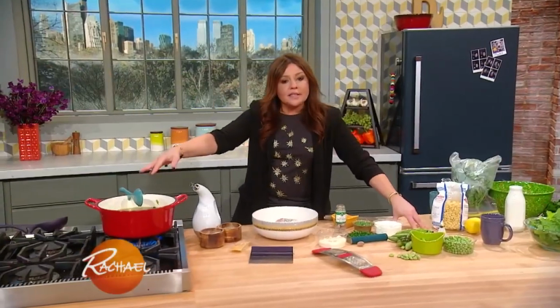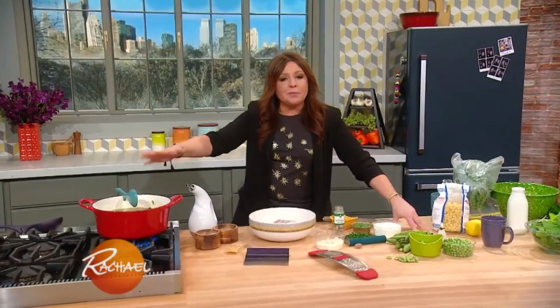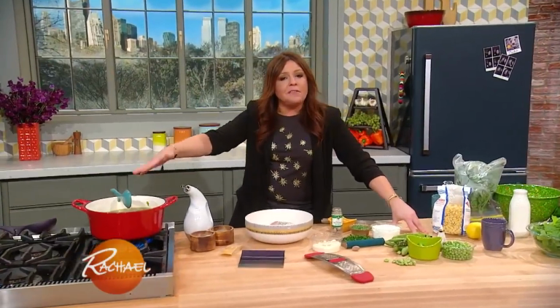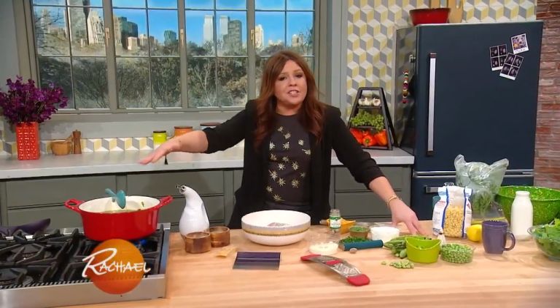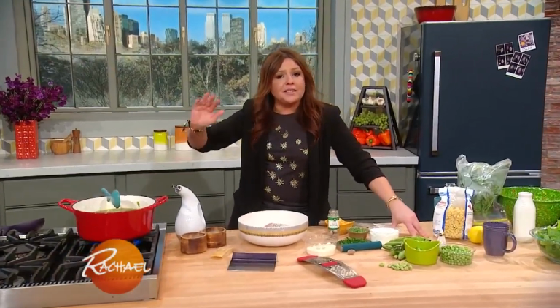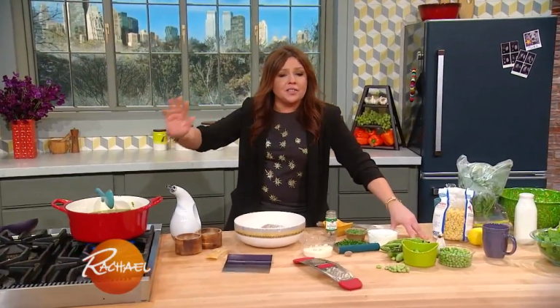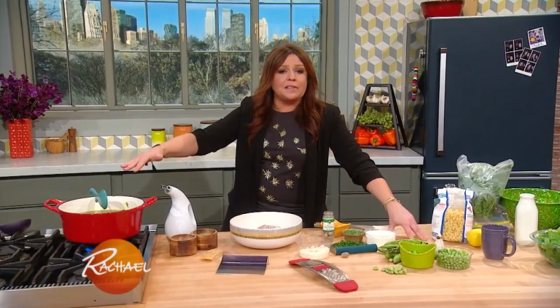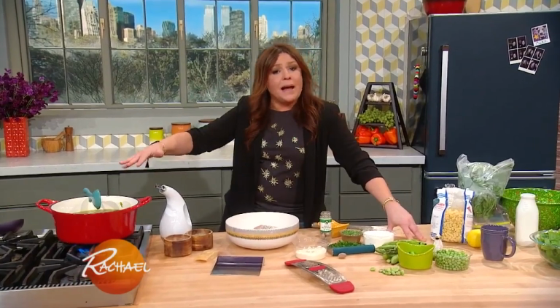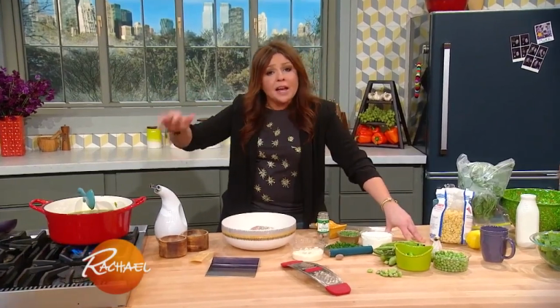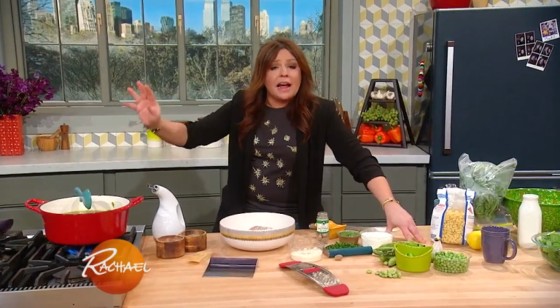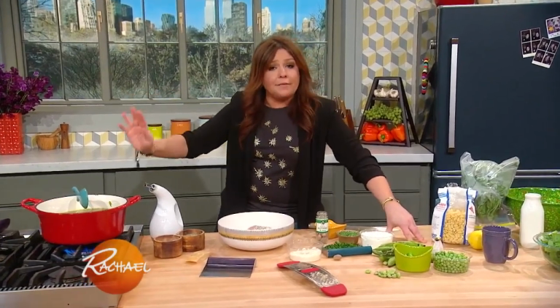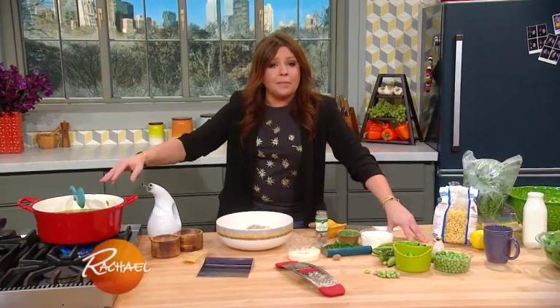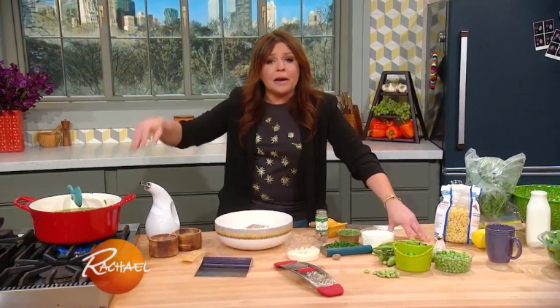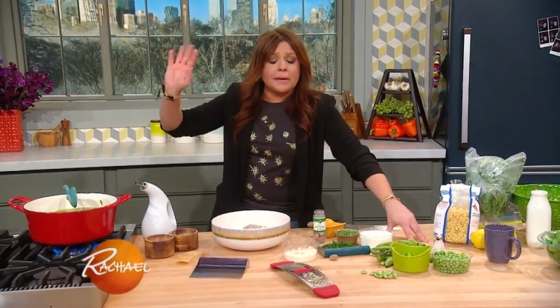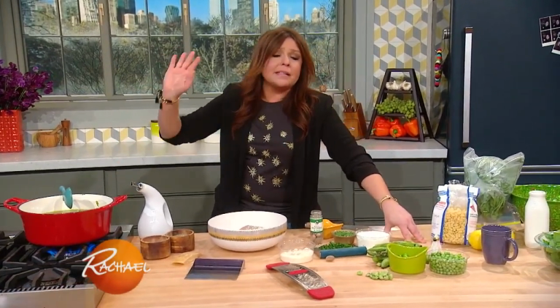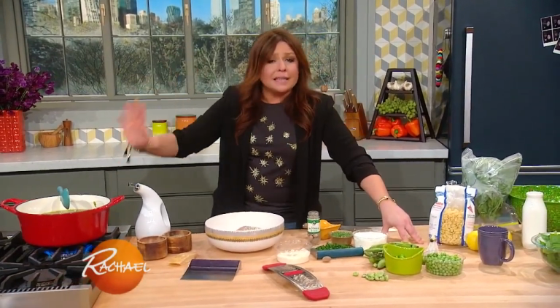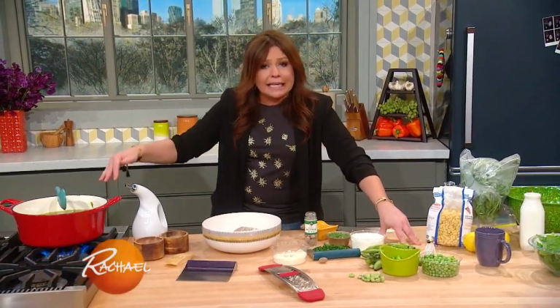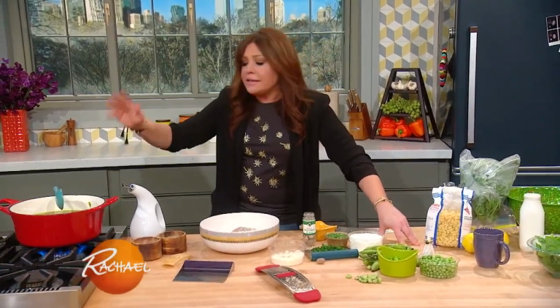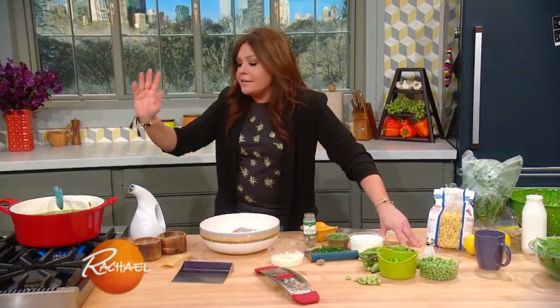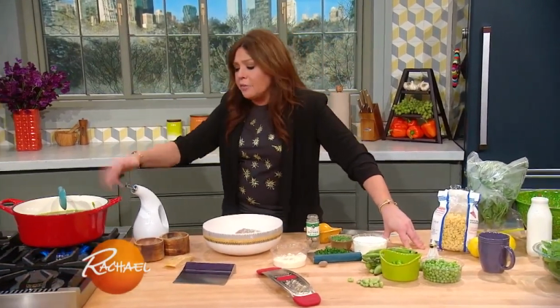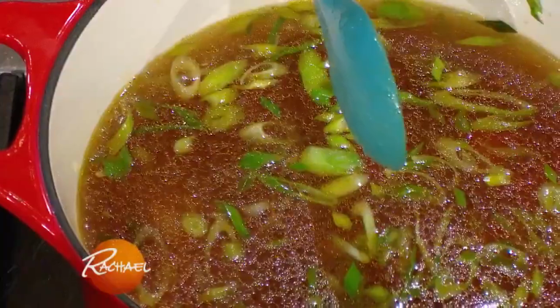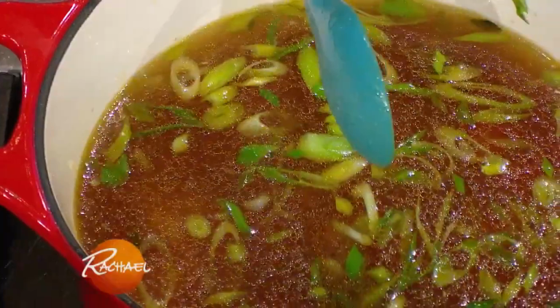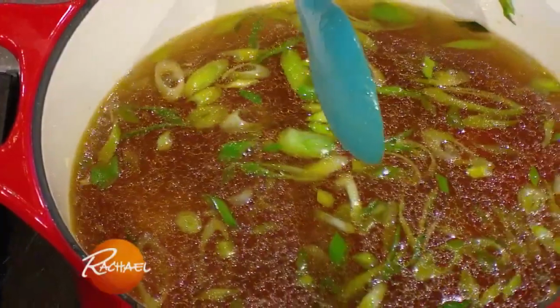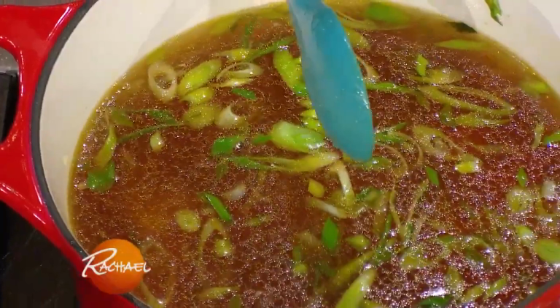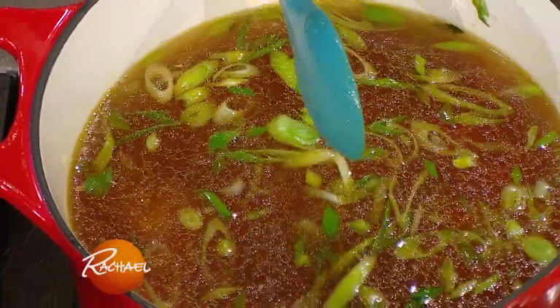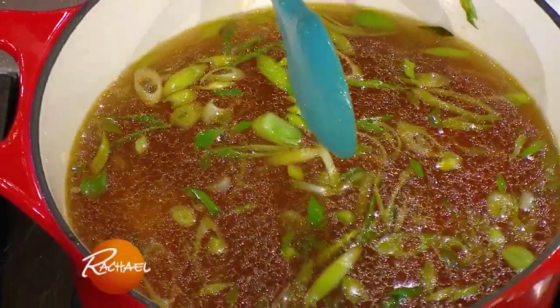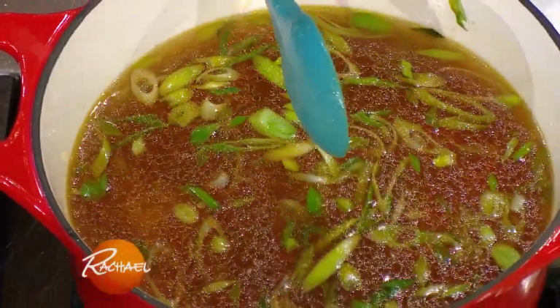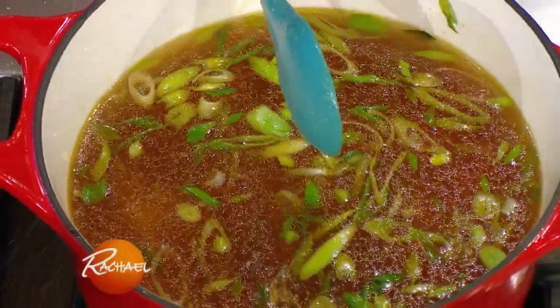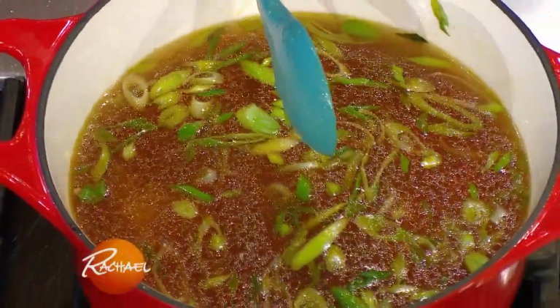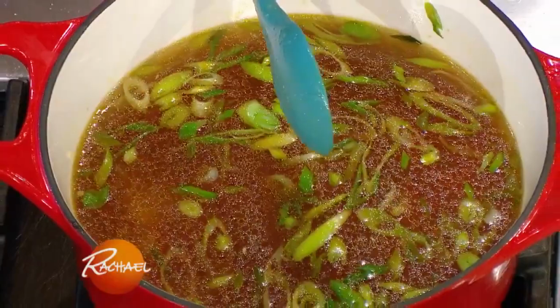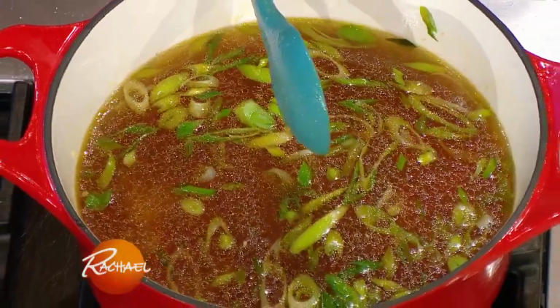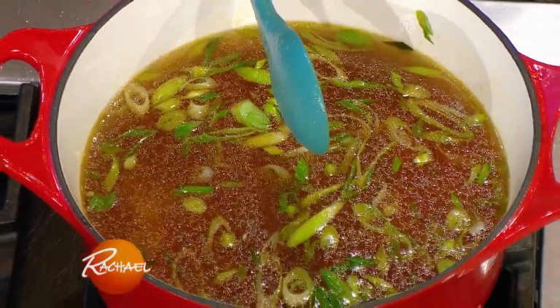Spring veggies — sweat them out. I have rainbow carrots, leeks, some garlic. Smells fabulous in here already.